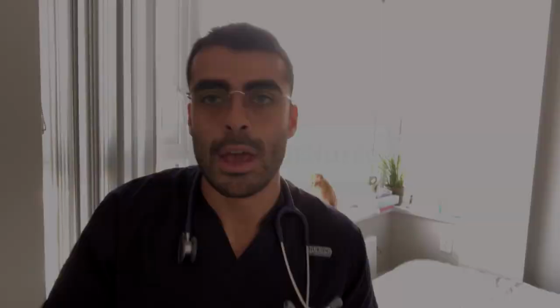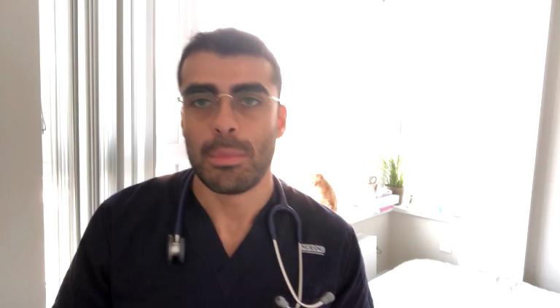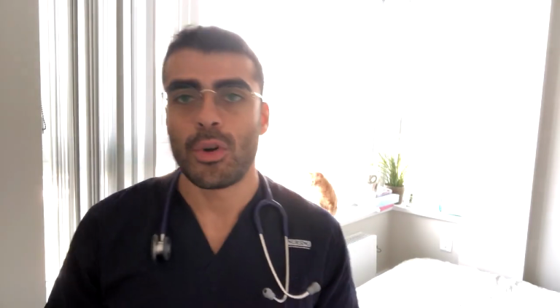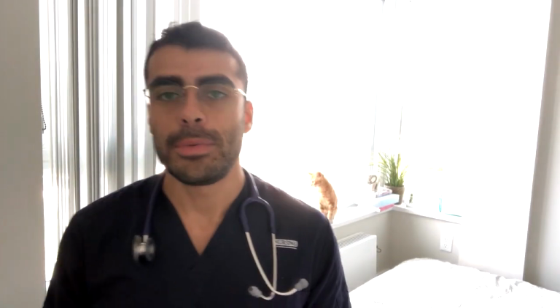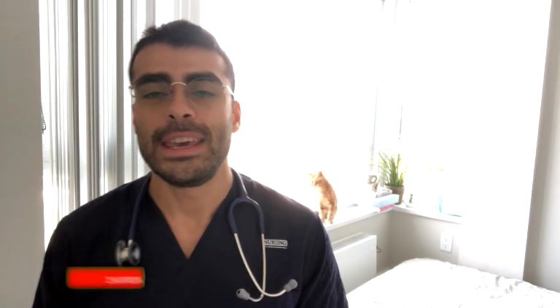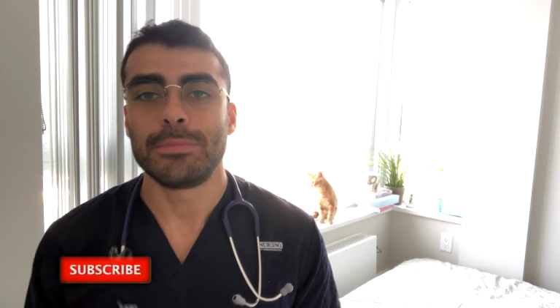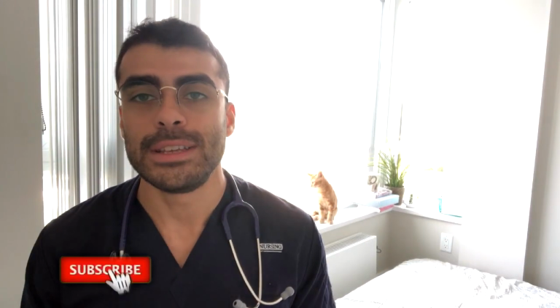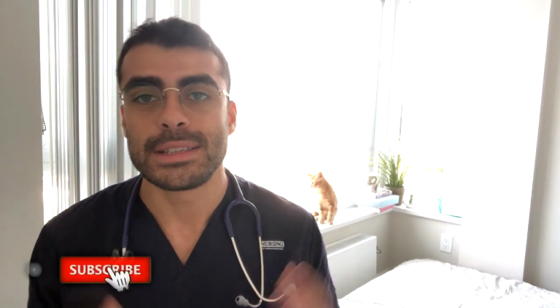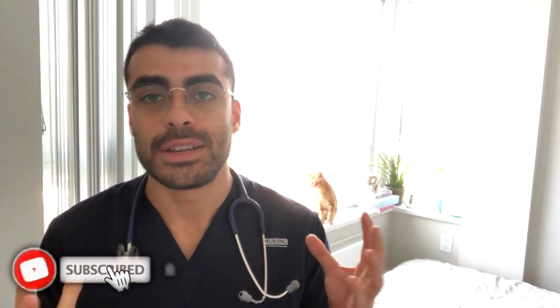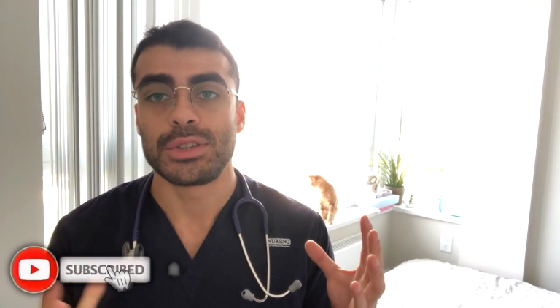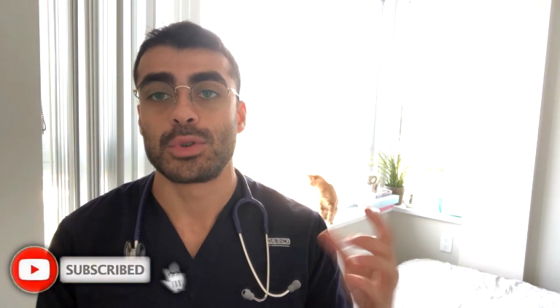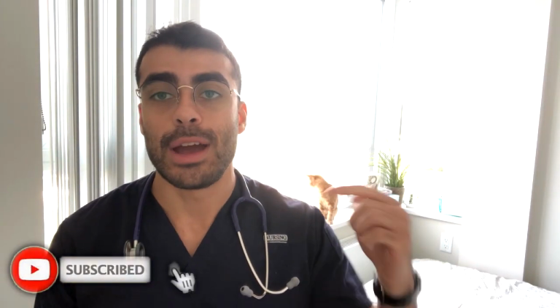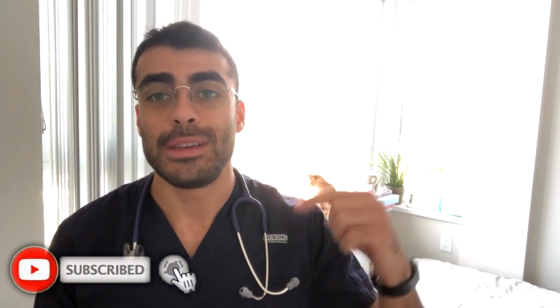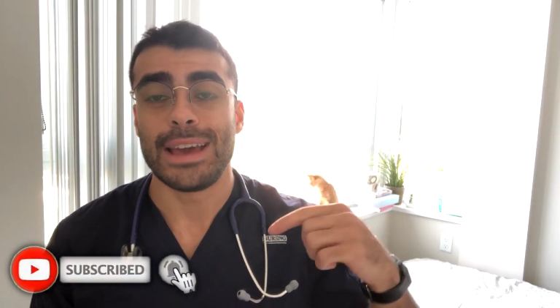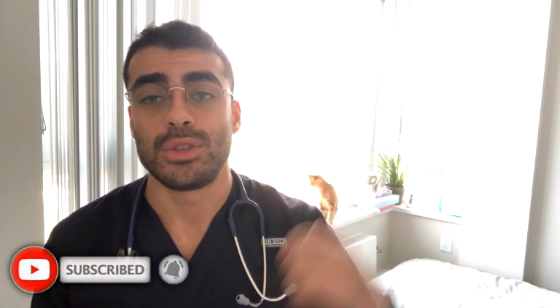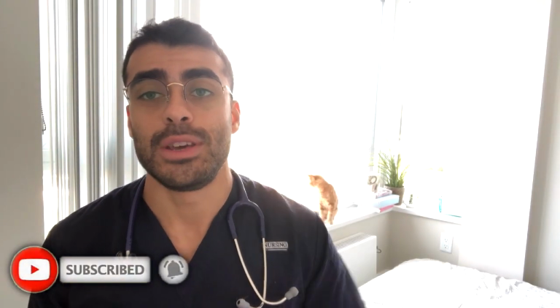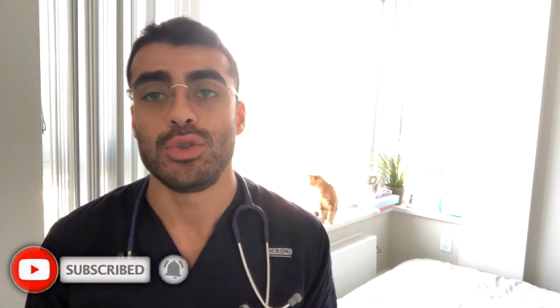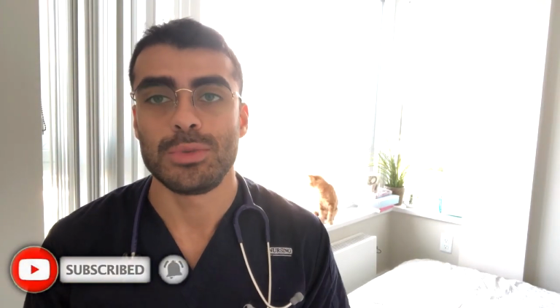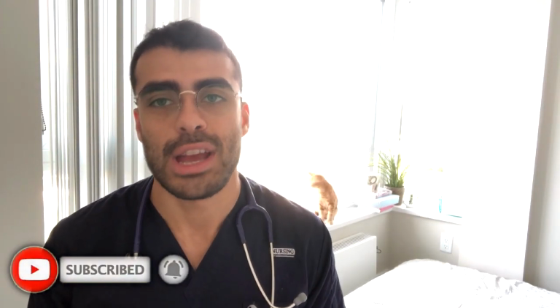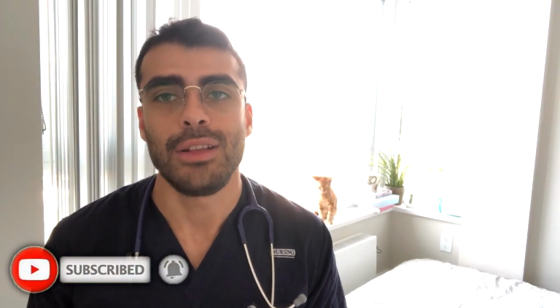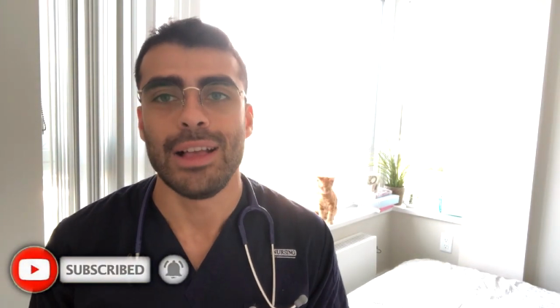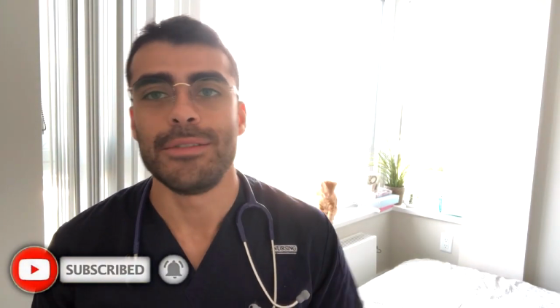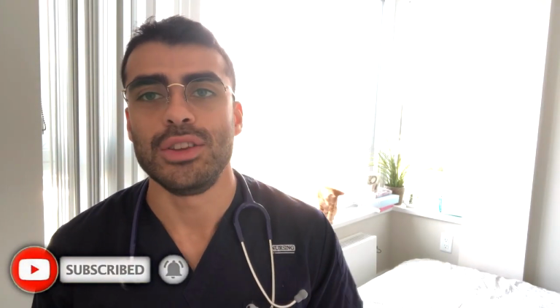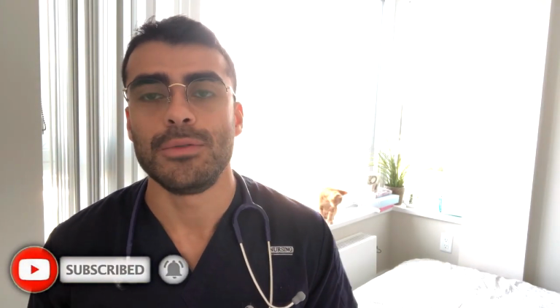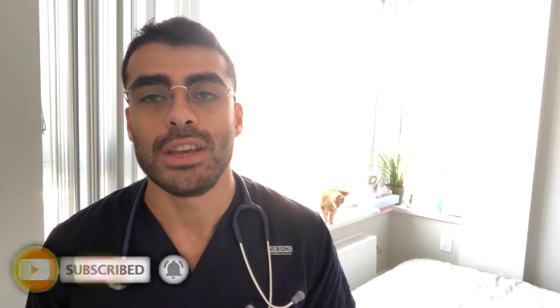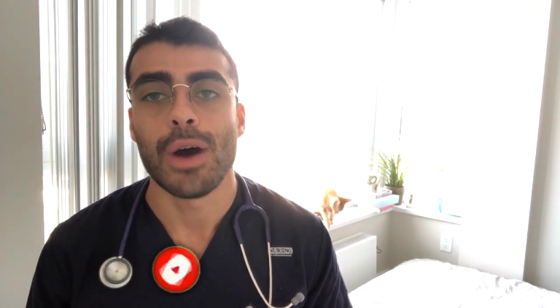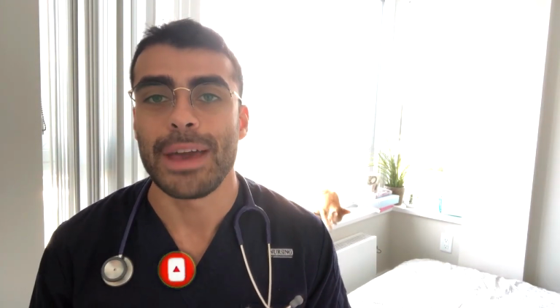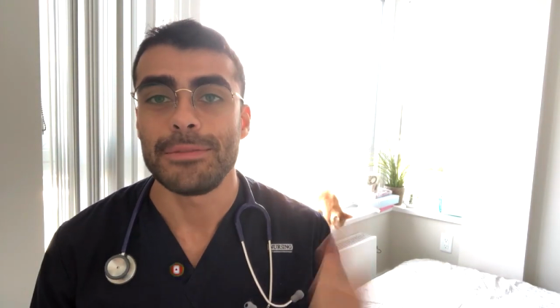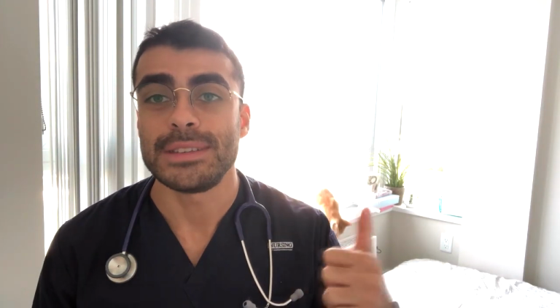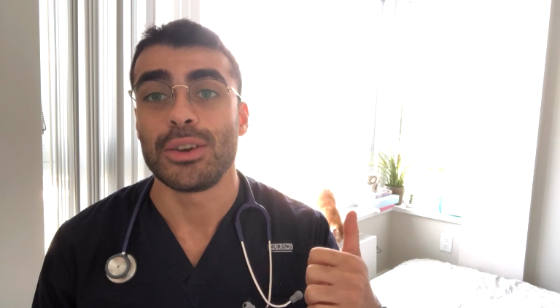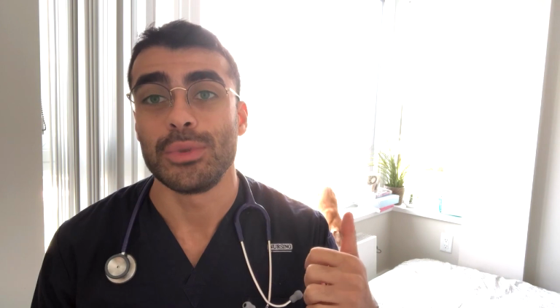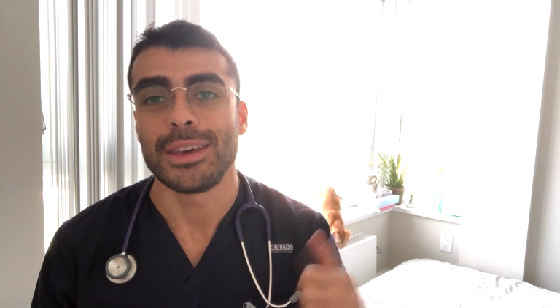Before I begin, please consider subscribing to my YouTube channel. I'll have a new video up every single week.